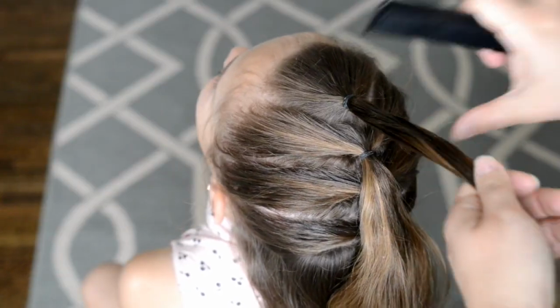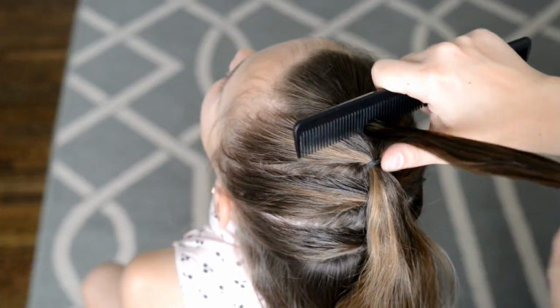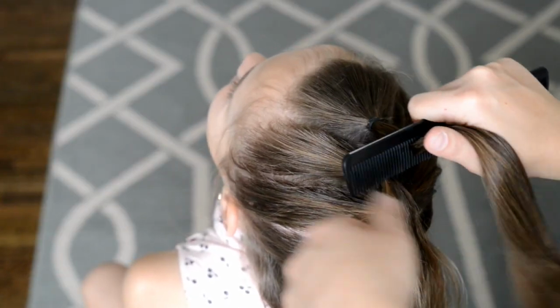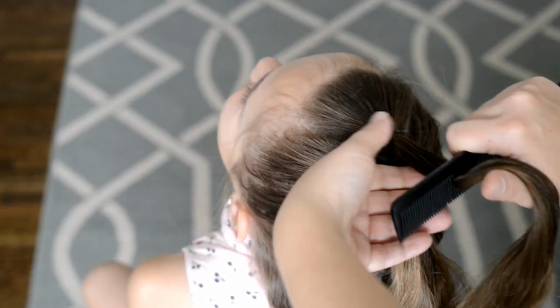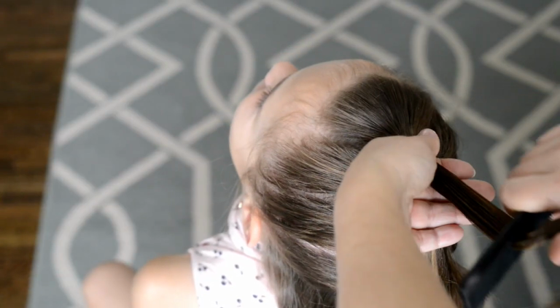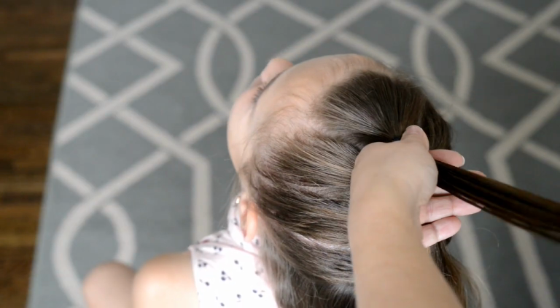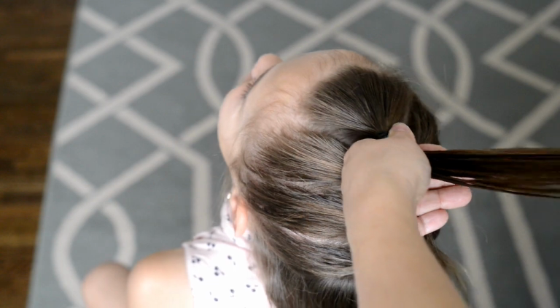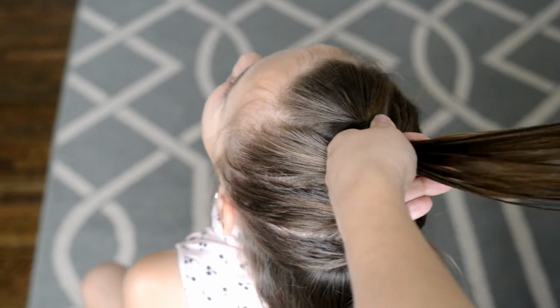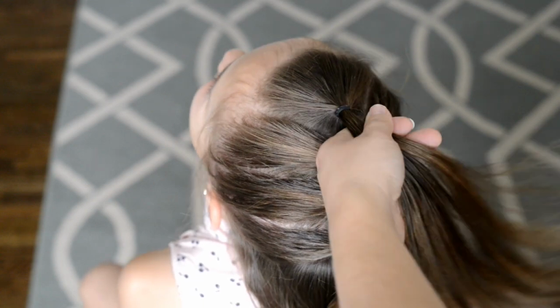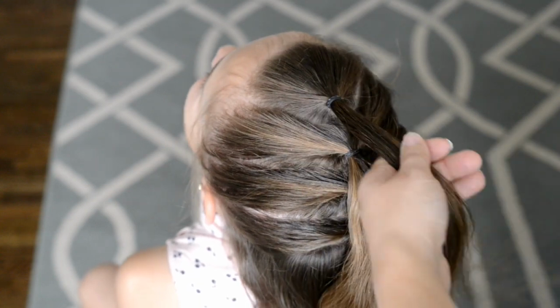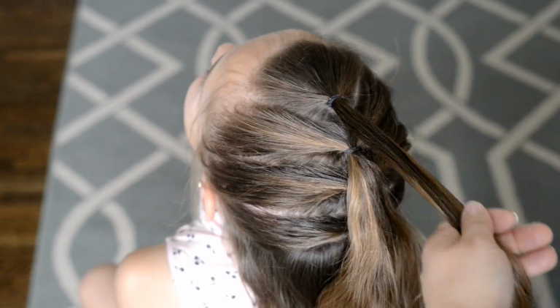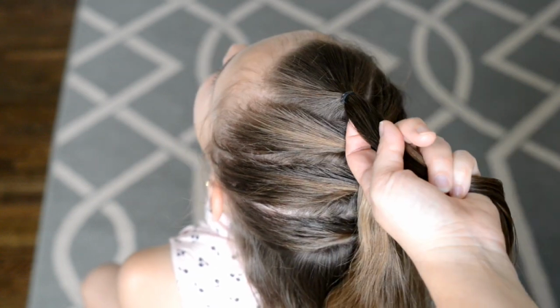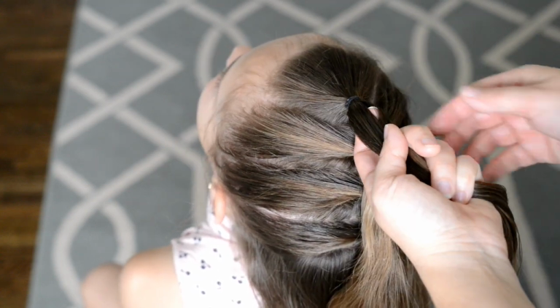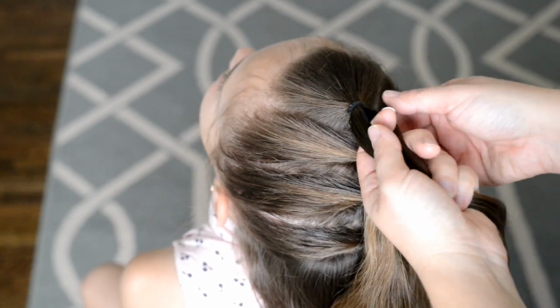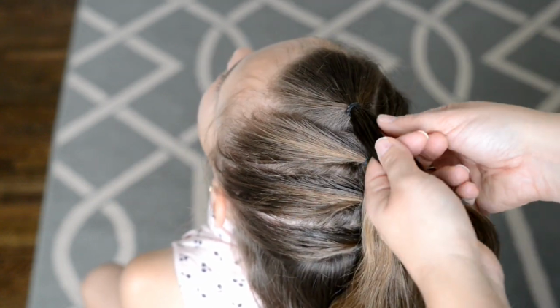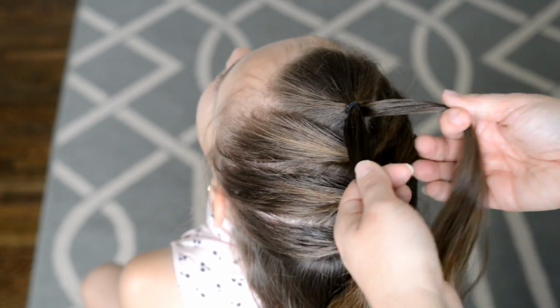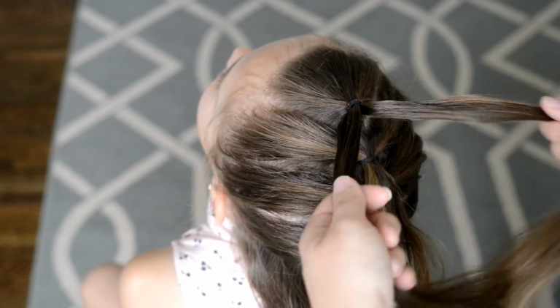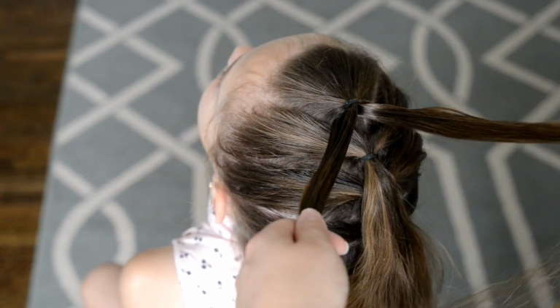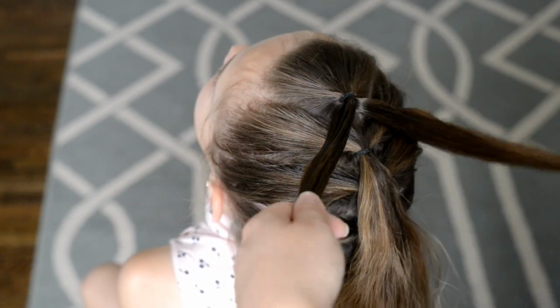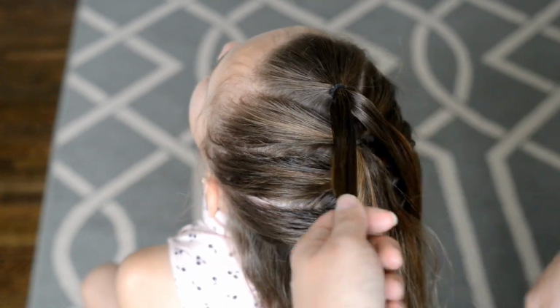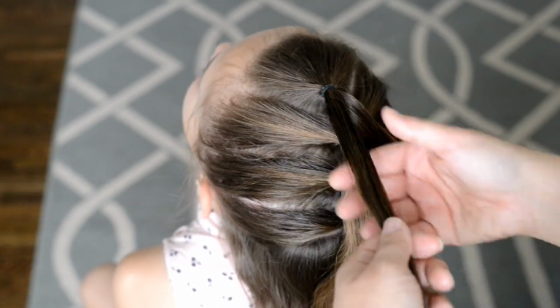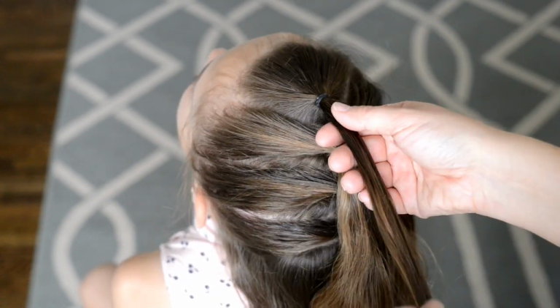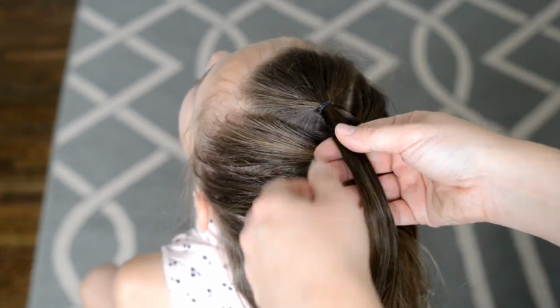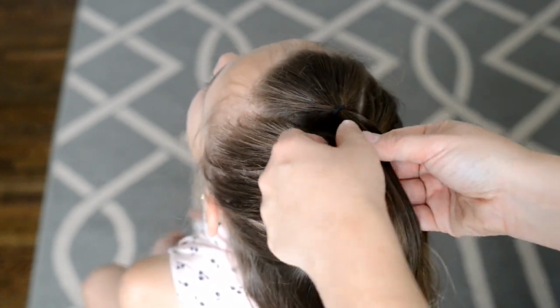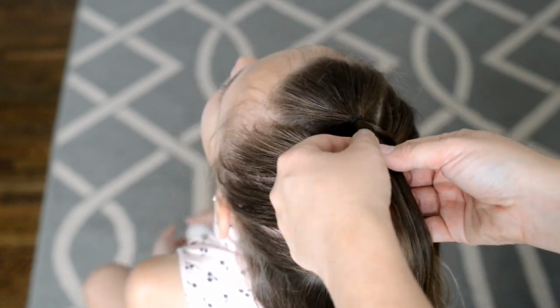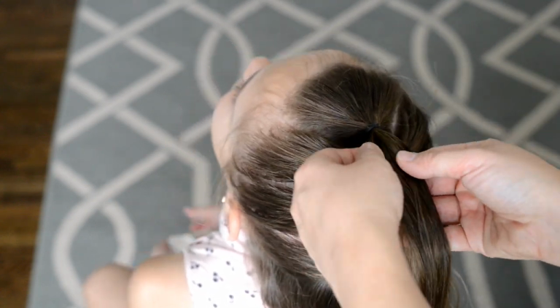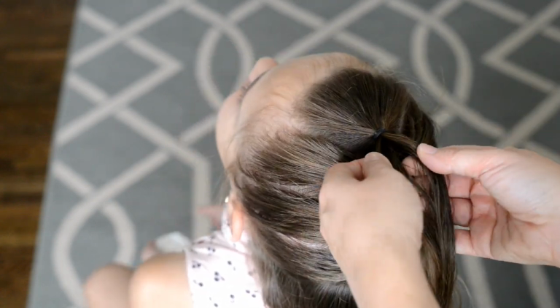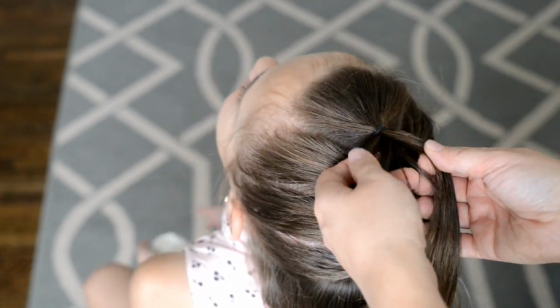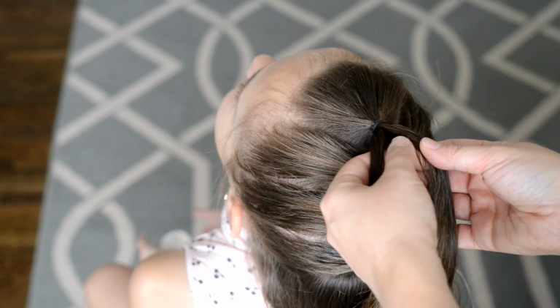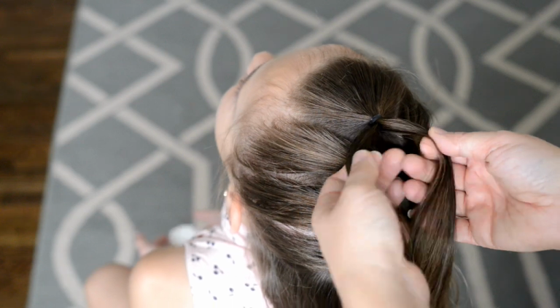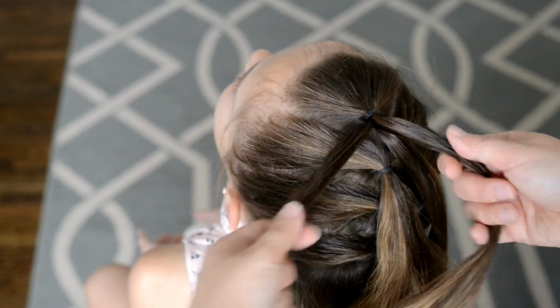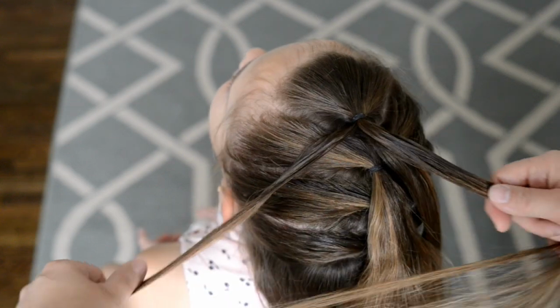slicking it down, getting any flyaways put in place. Next, I'm going to divide the top ponytail into three sections.